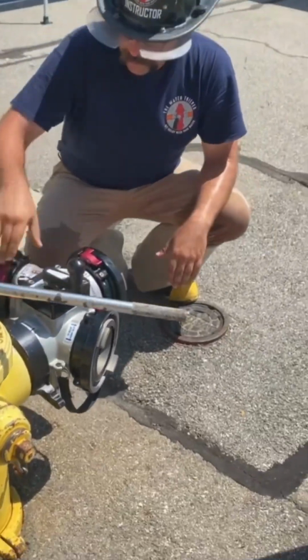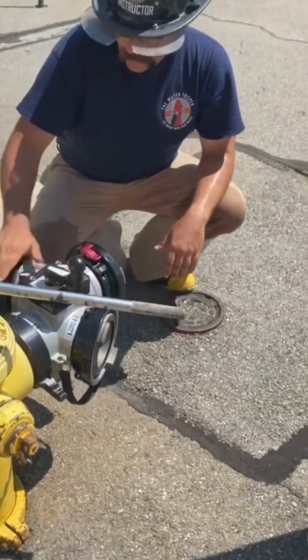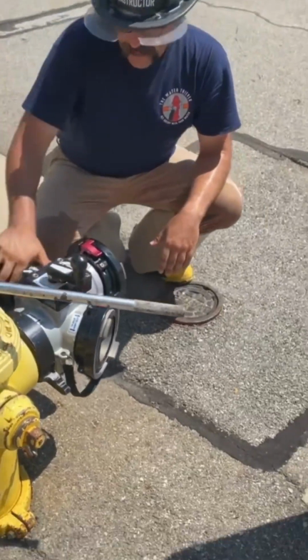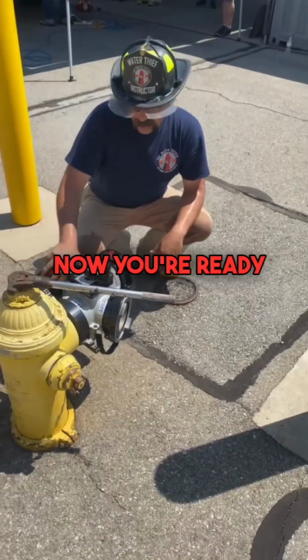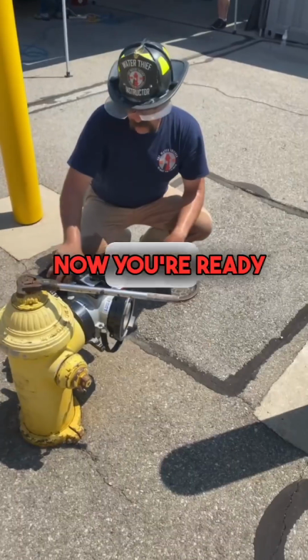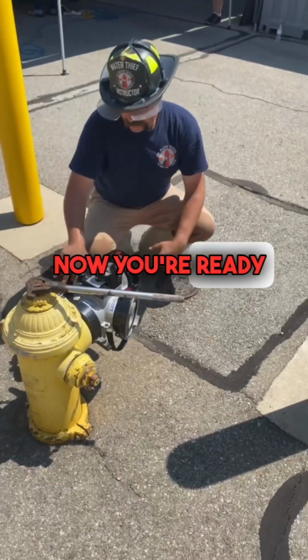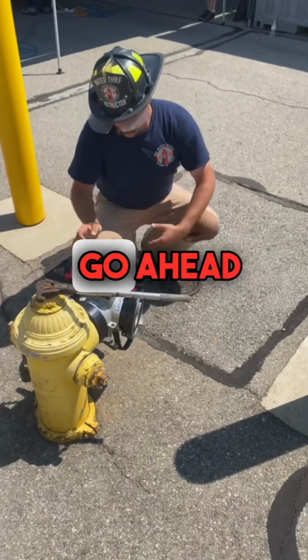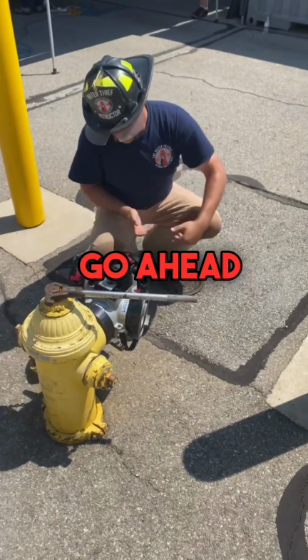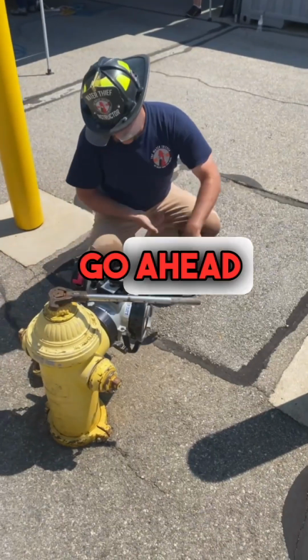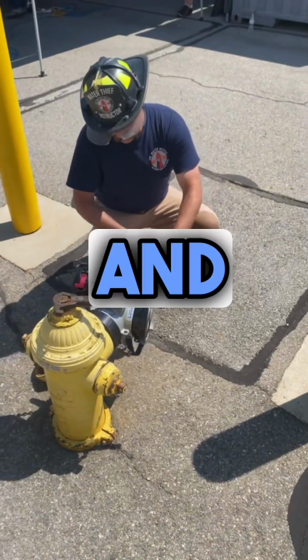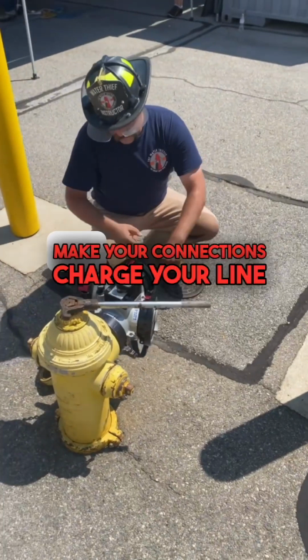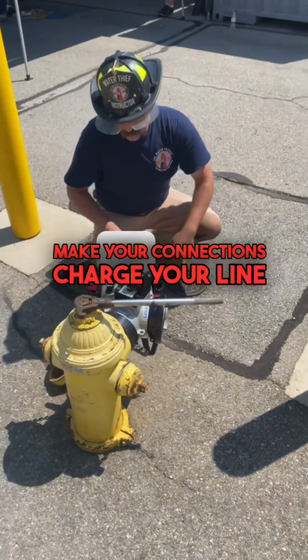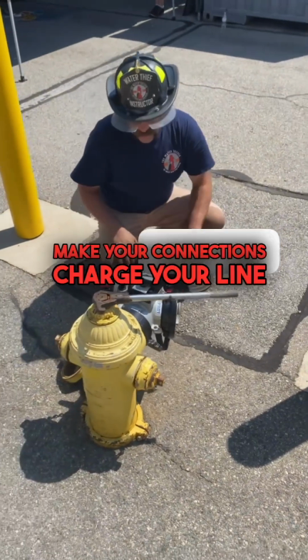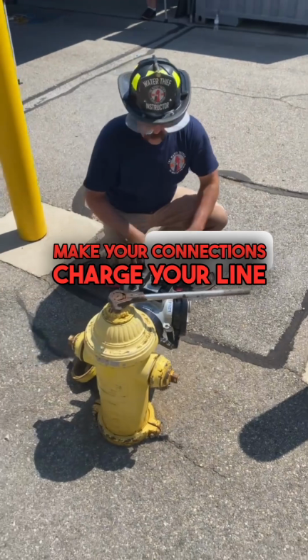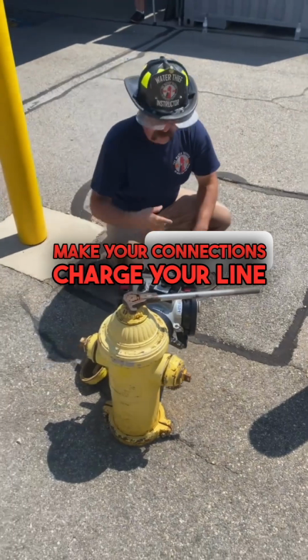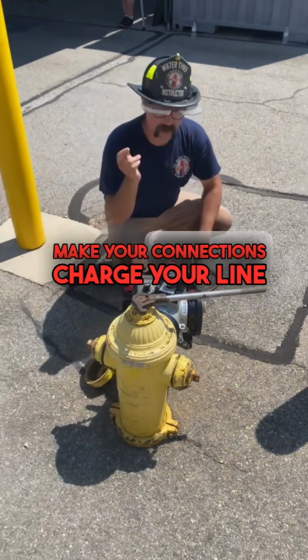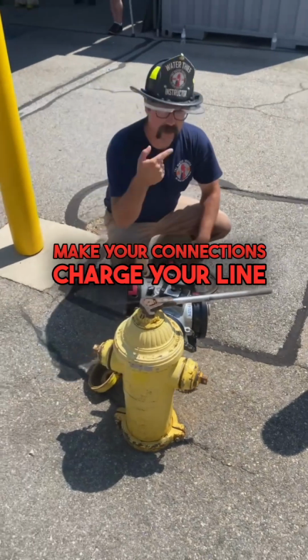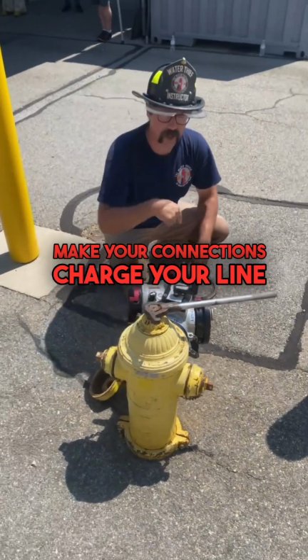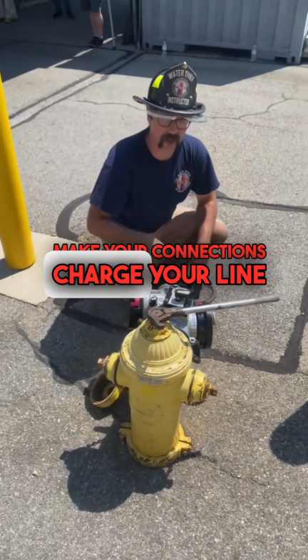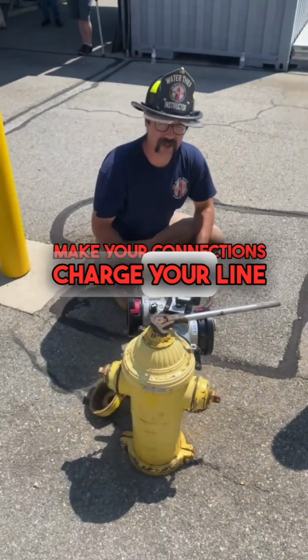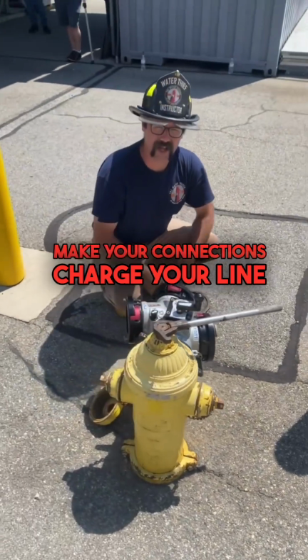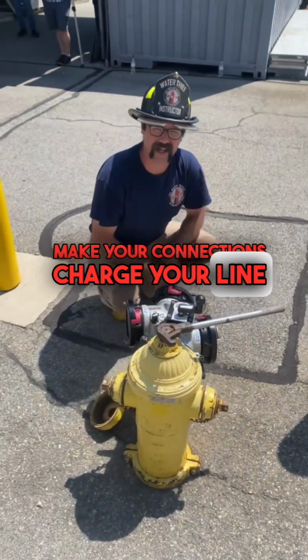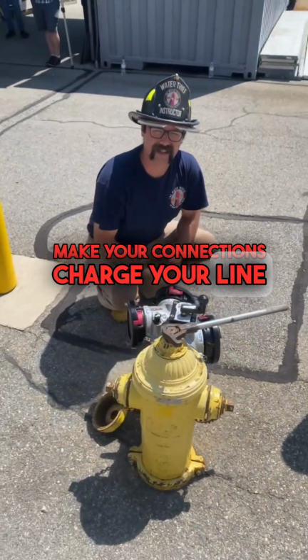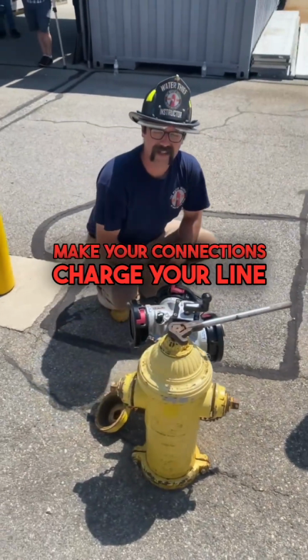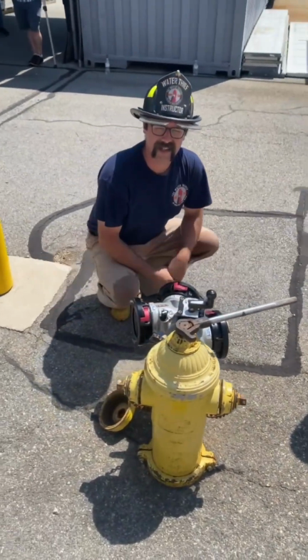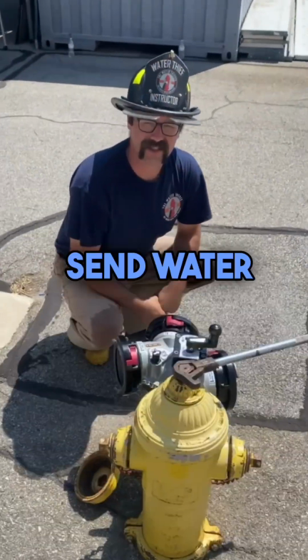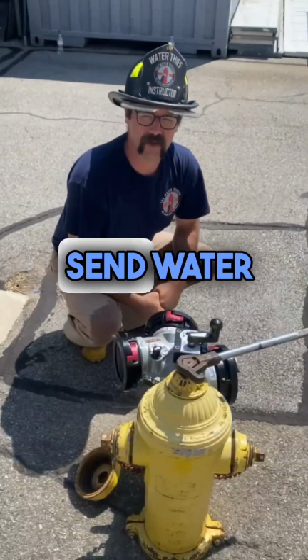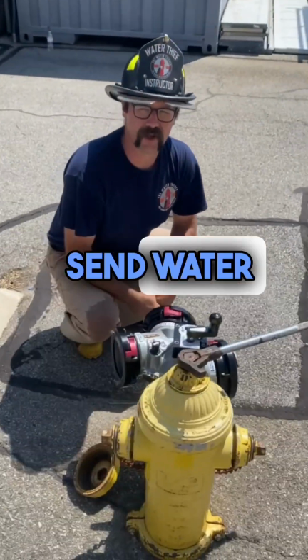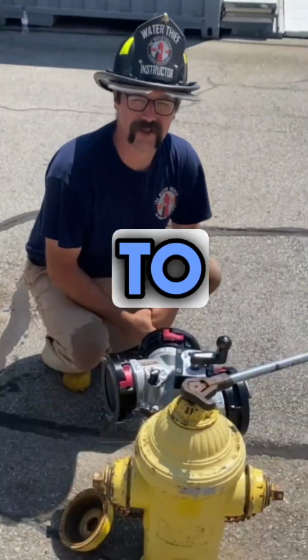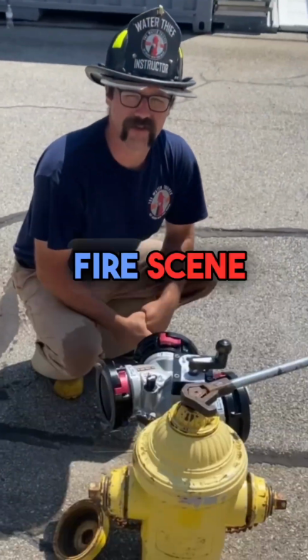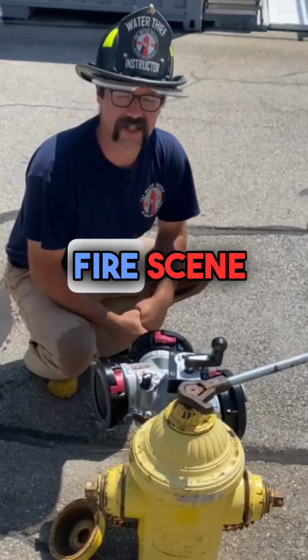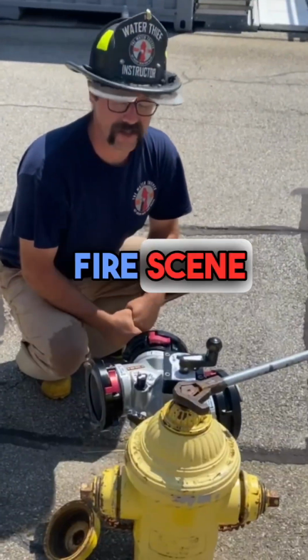Now you're ready to go ahead and make your connections, charge your lines, and send water to the fire station.